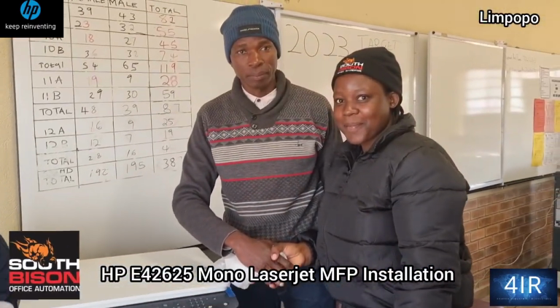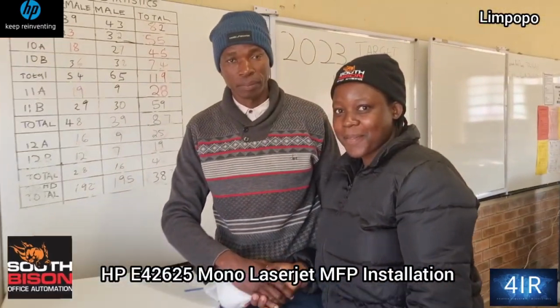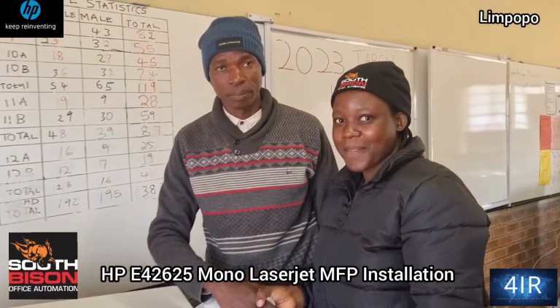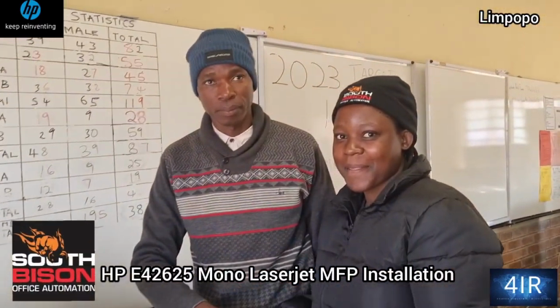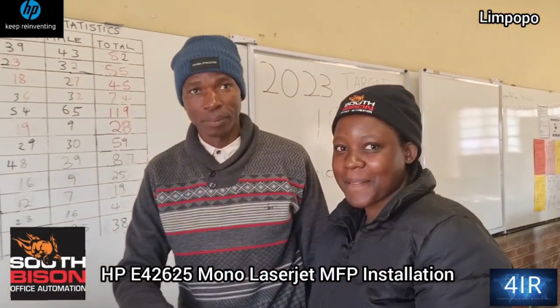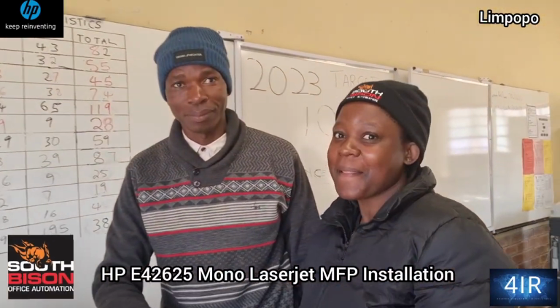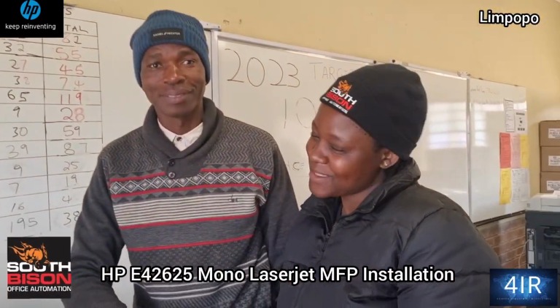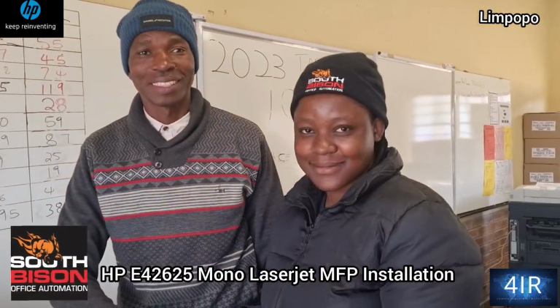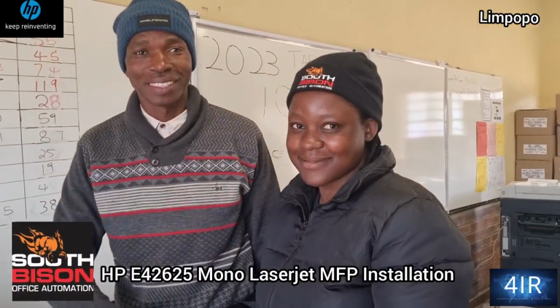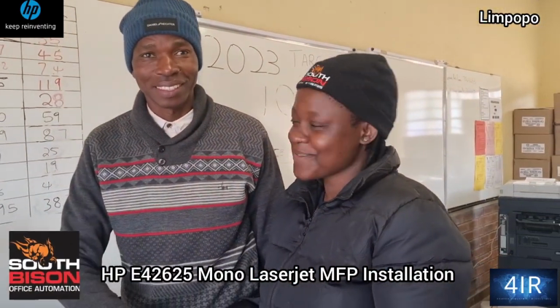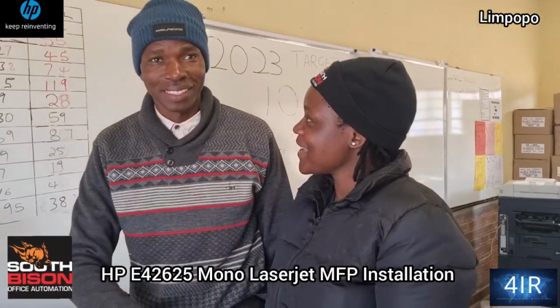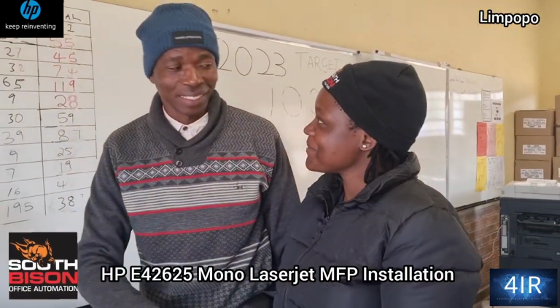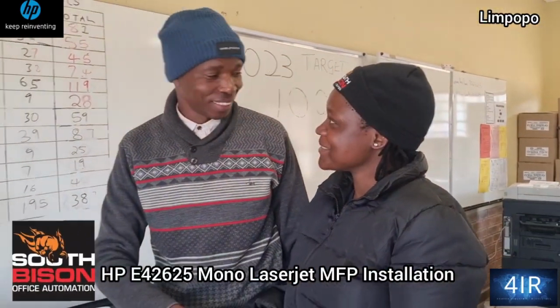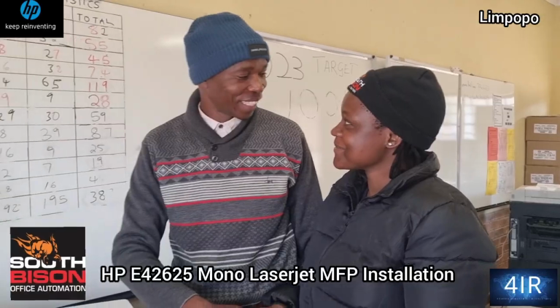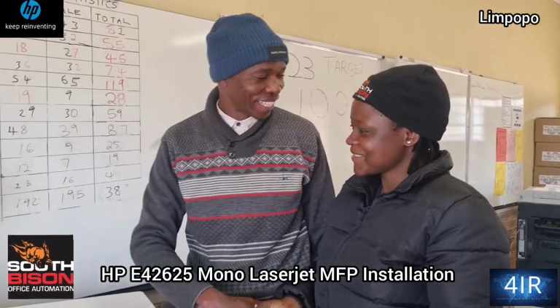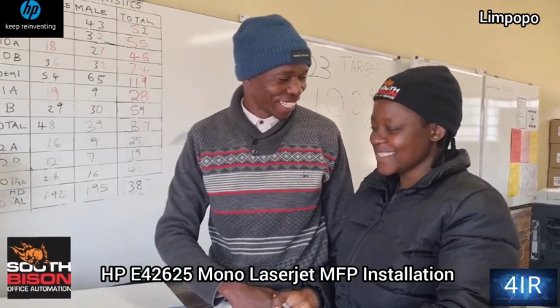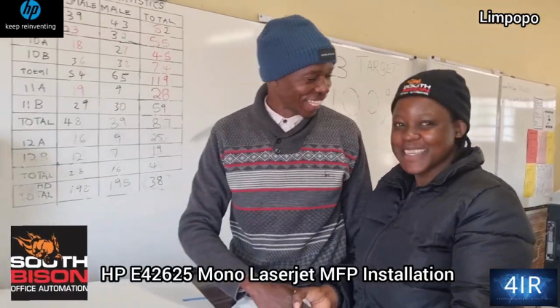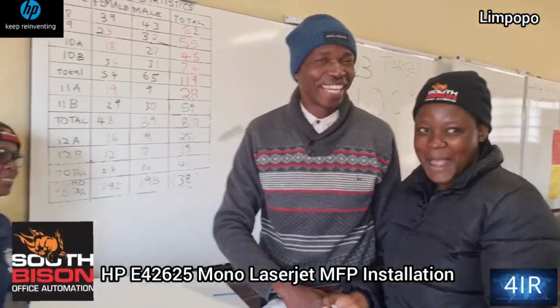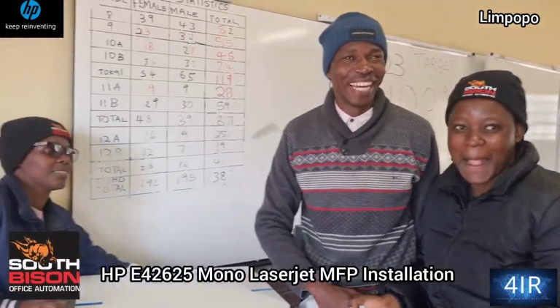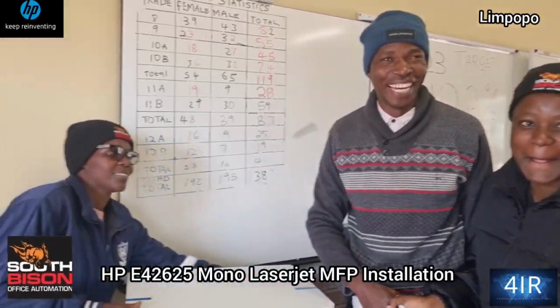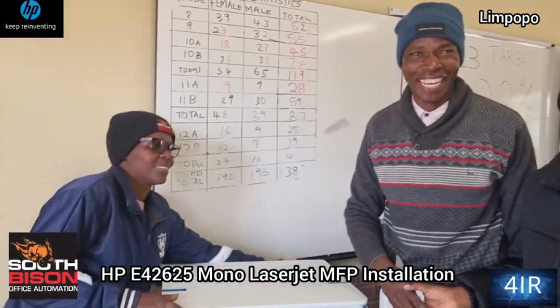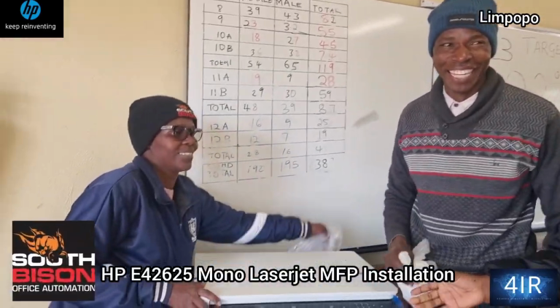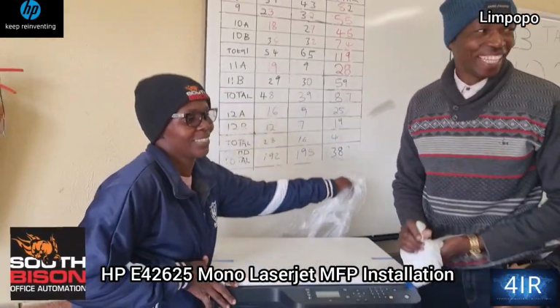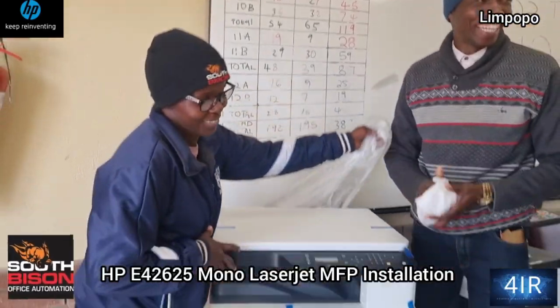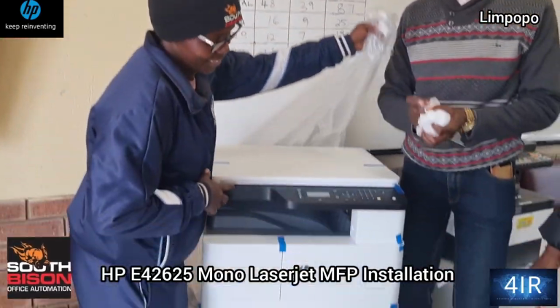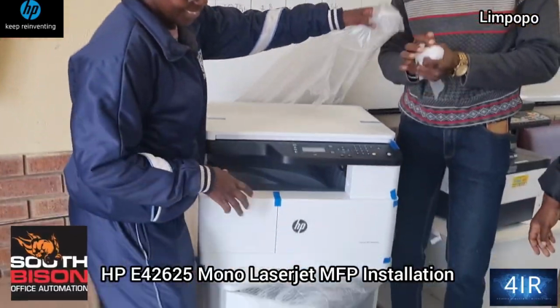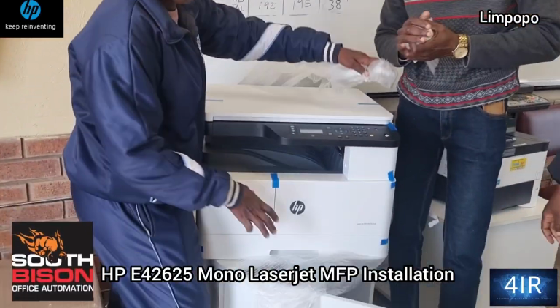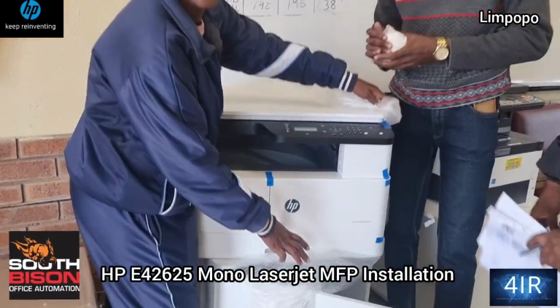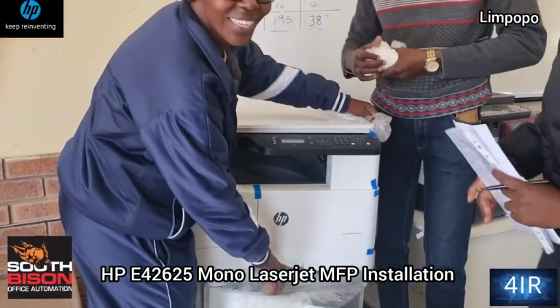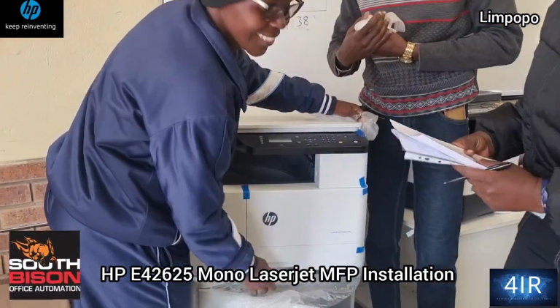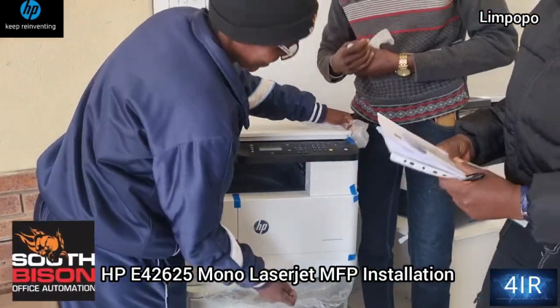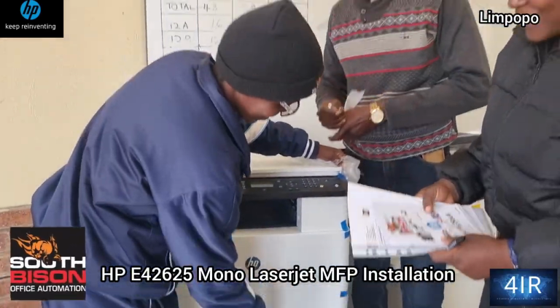Happiness? Too much happiness. Yeah, HP solutions. Alright.